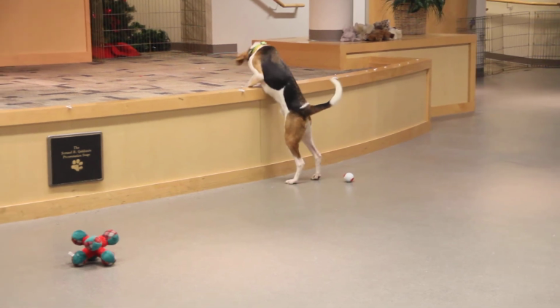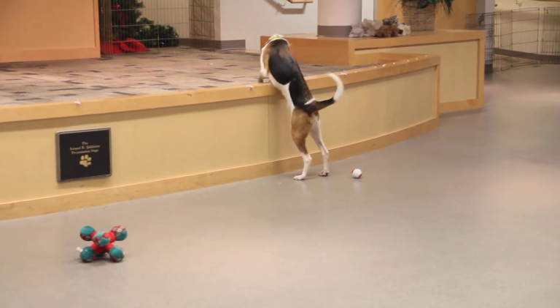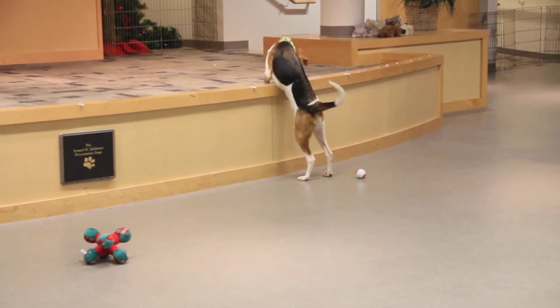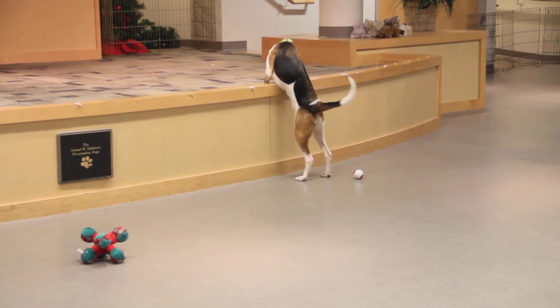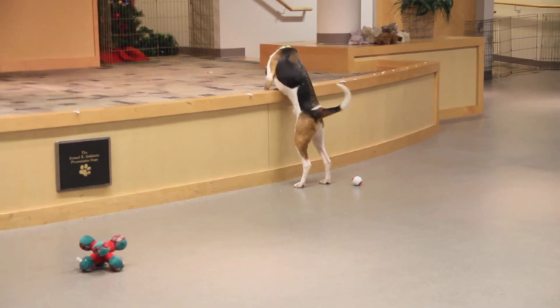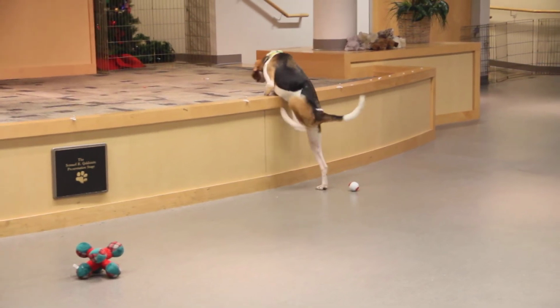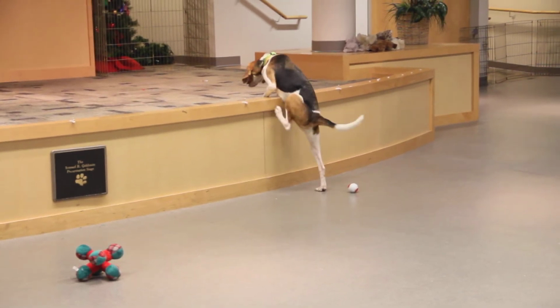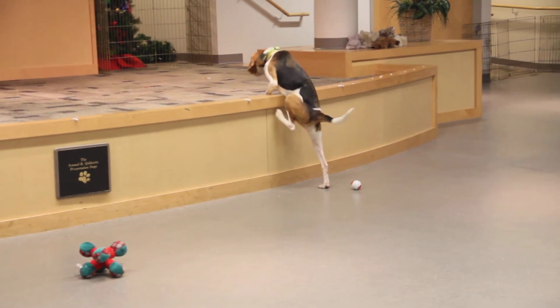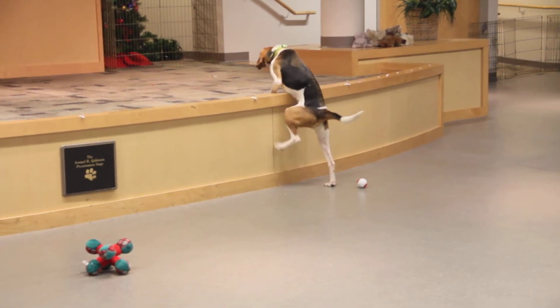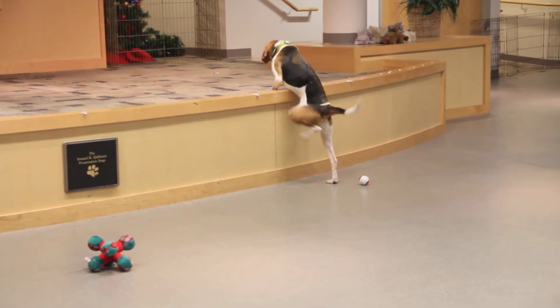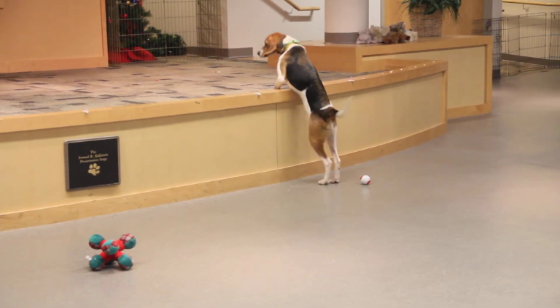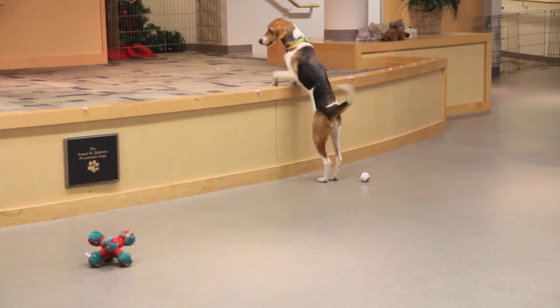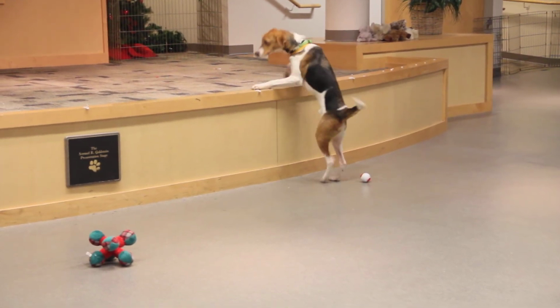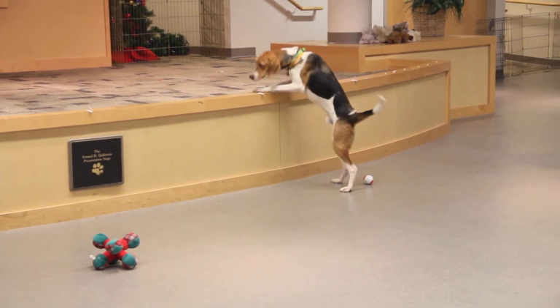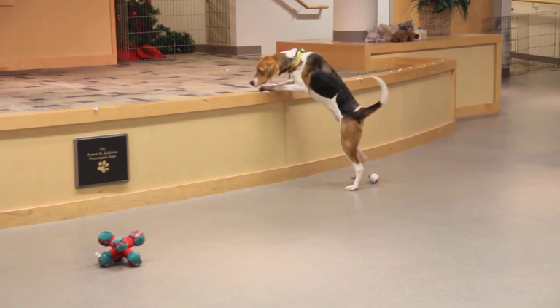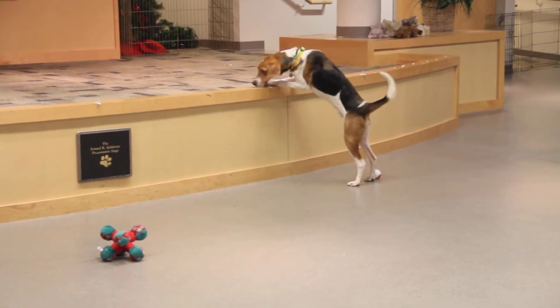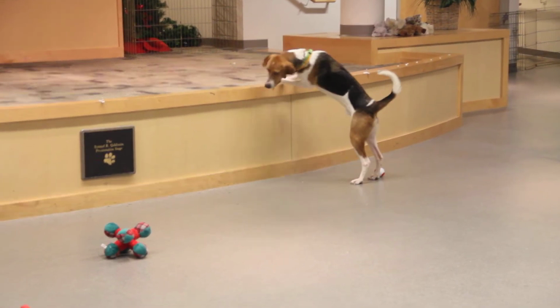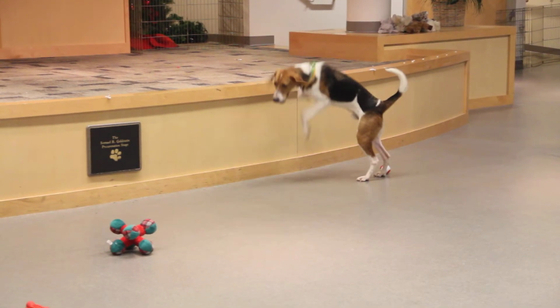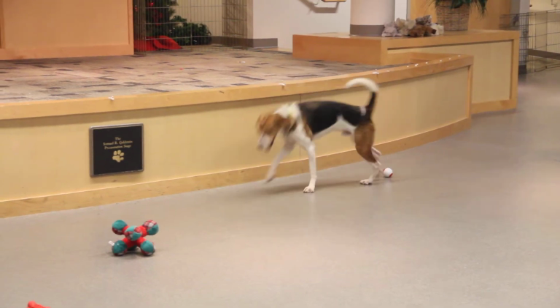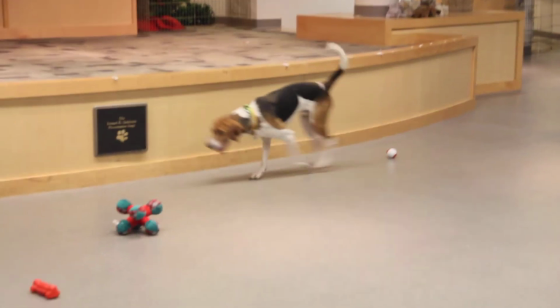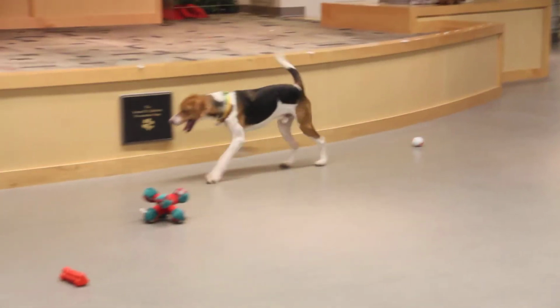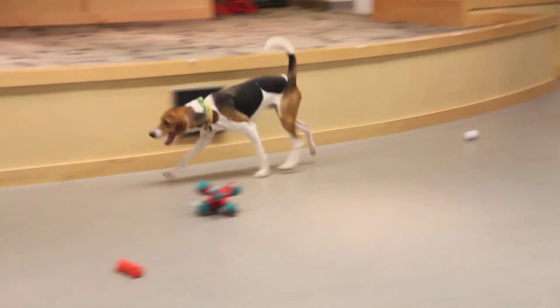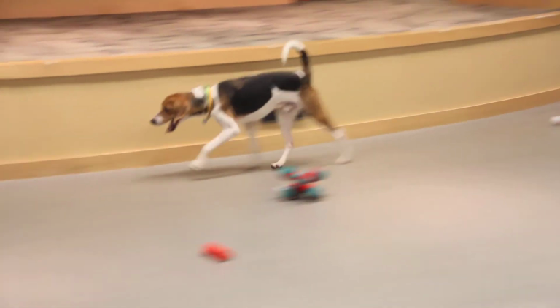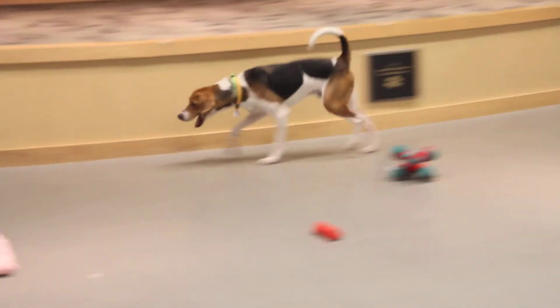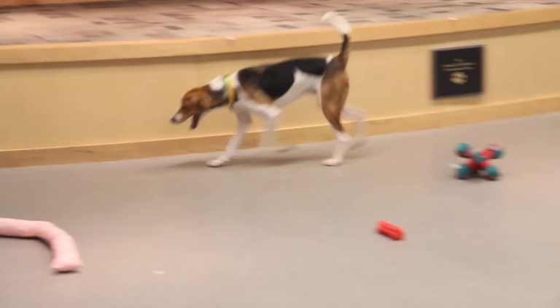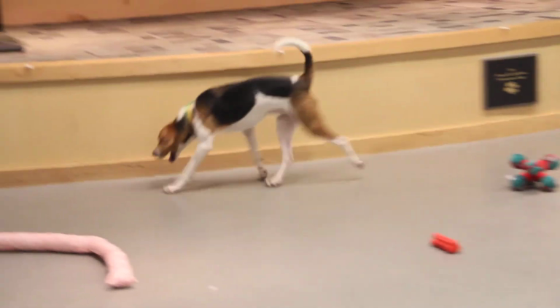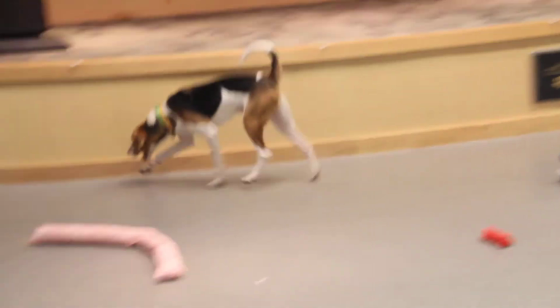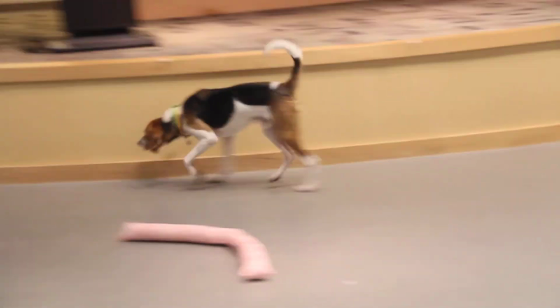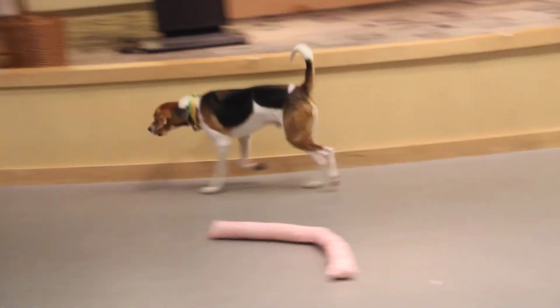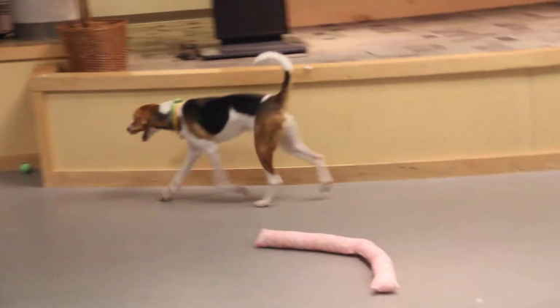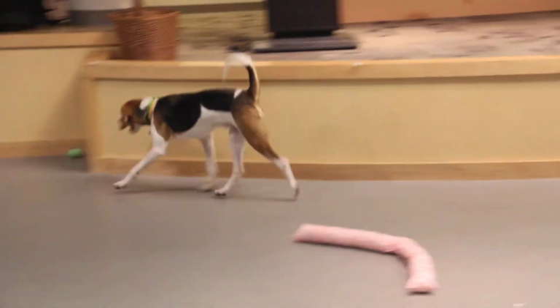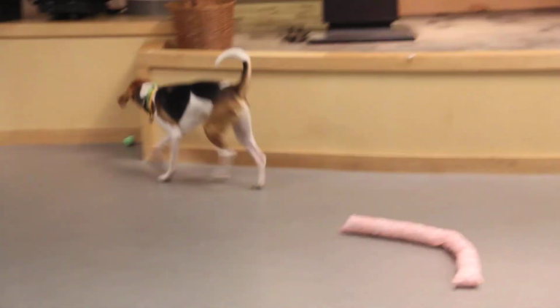Tick loves to explore and he would love to explore his new neighborhood as well. He's just got a lot of personality.